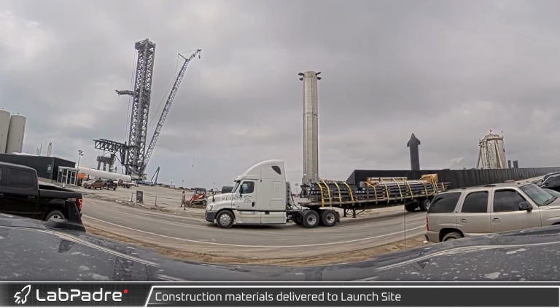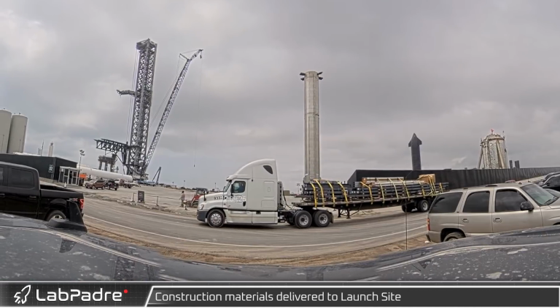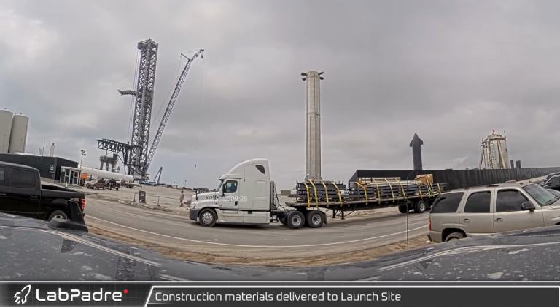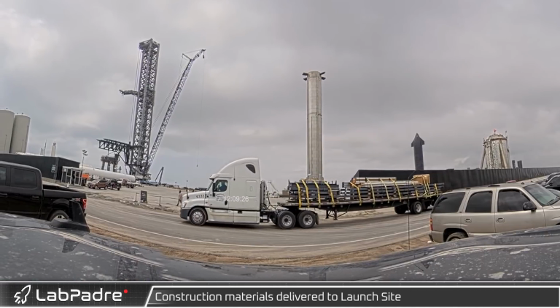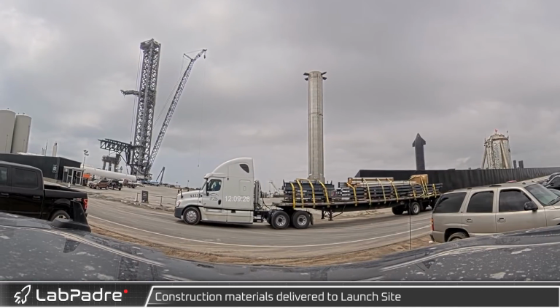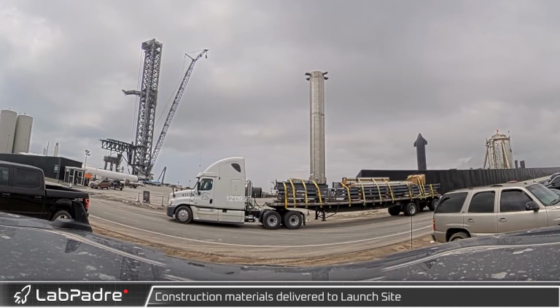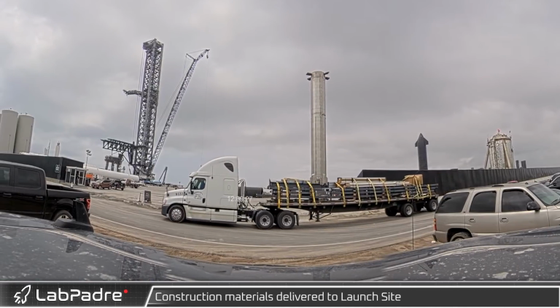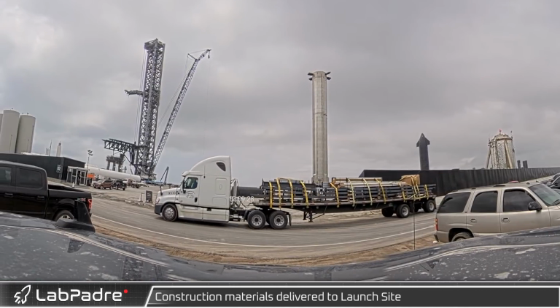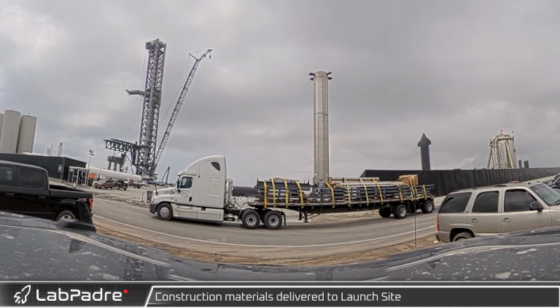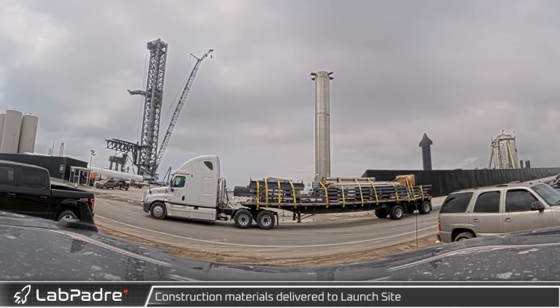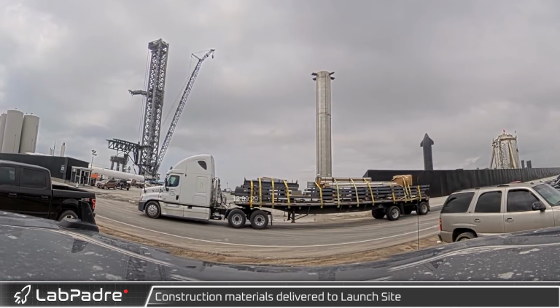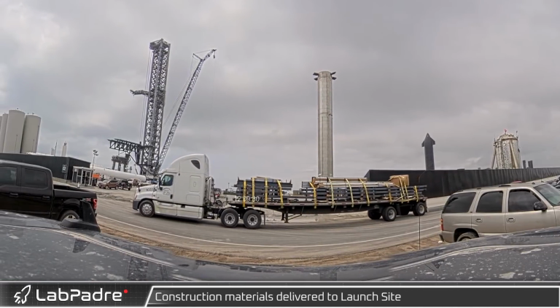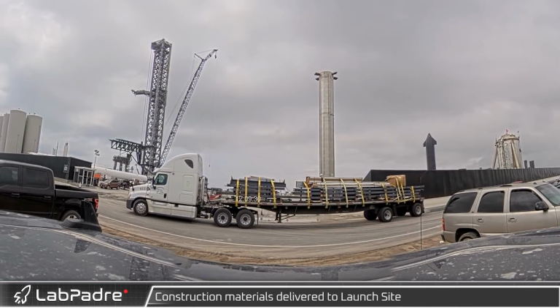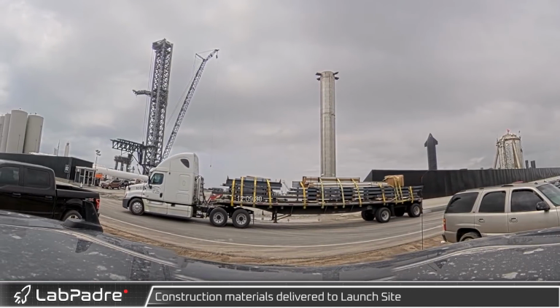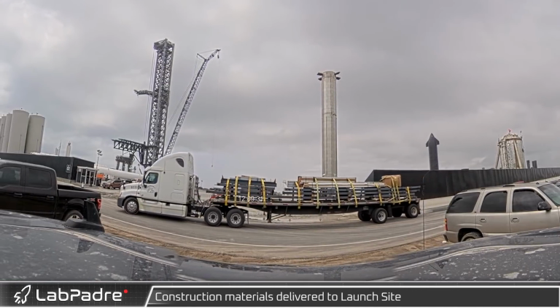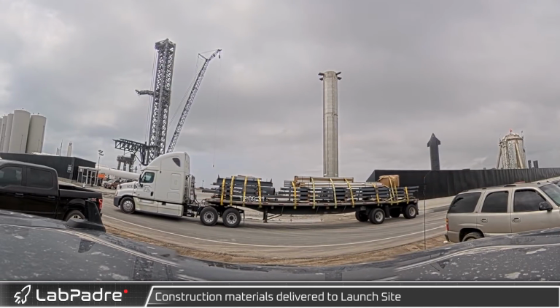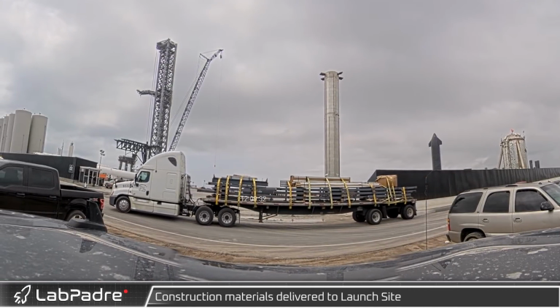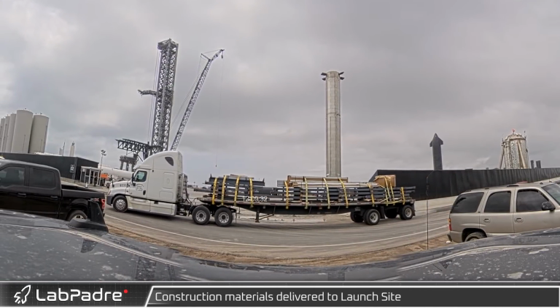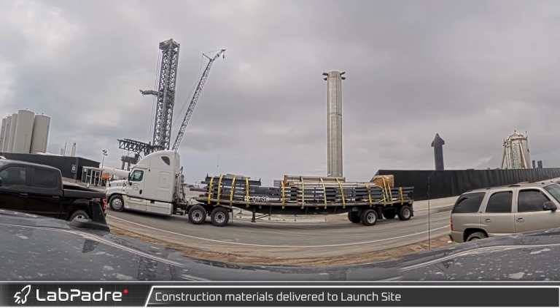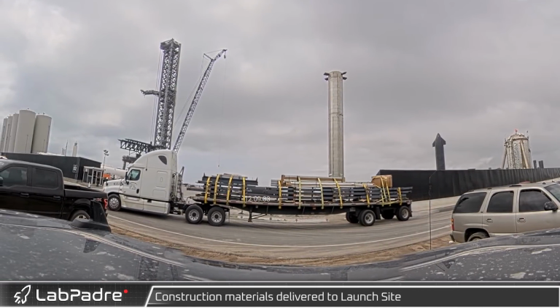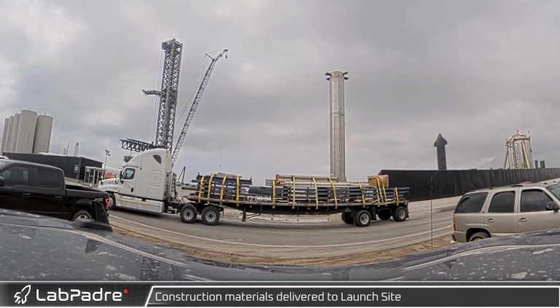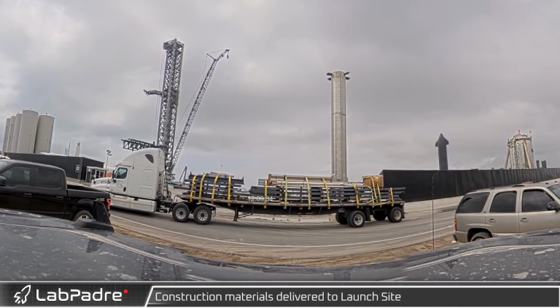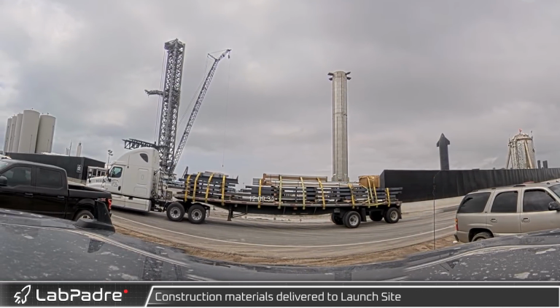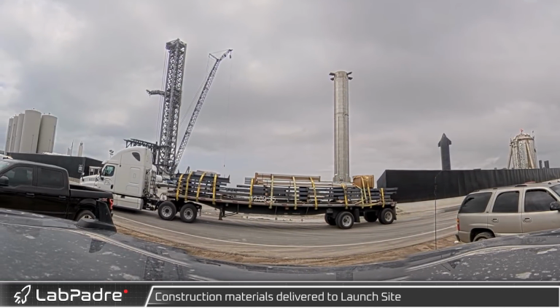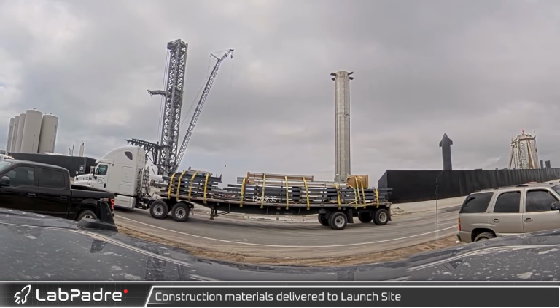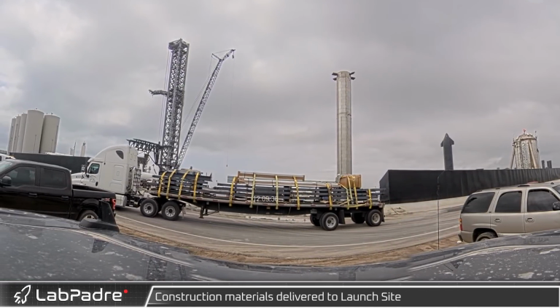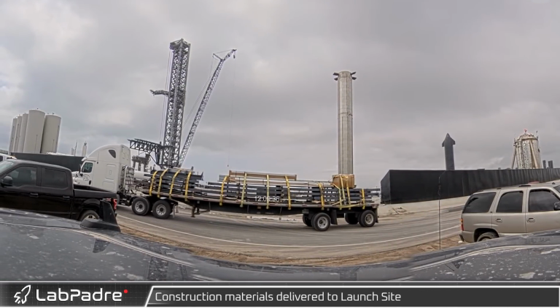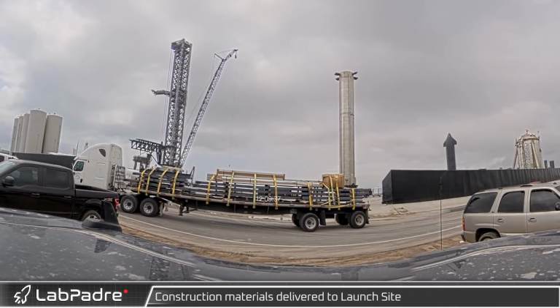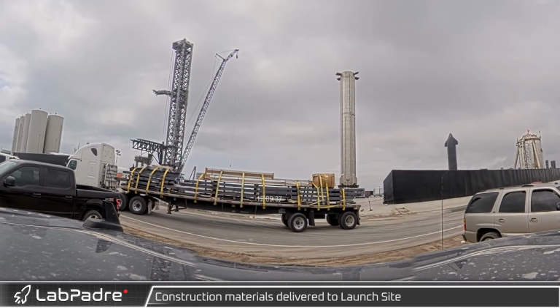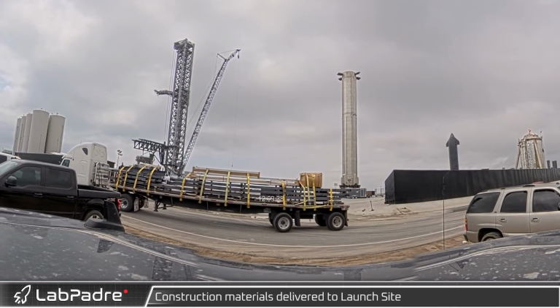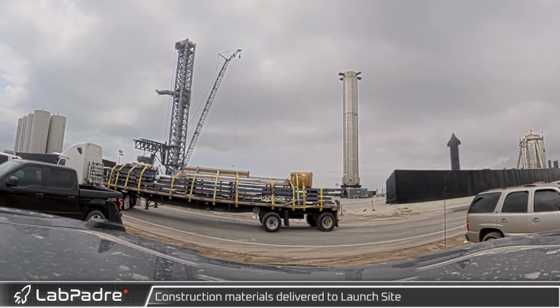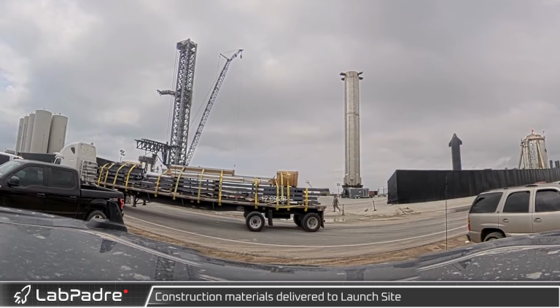Back at ground level, a new delivery brought additional construction materials for one of the new buildings at the launch site.